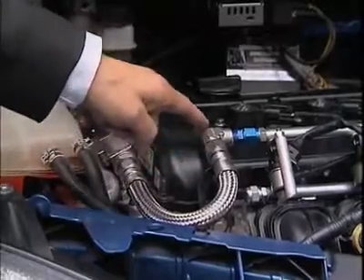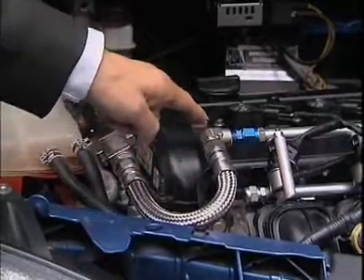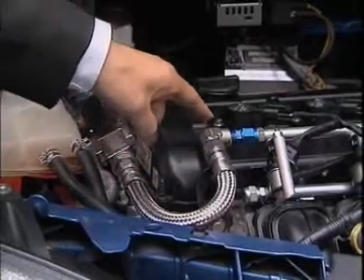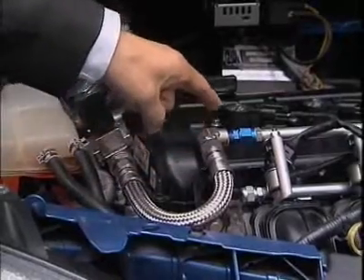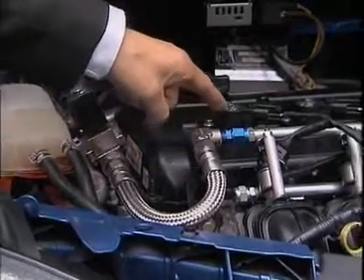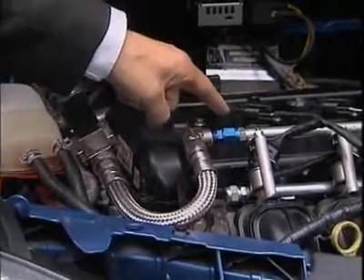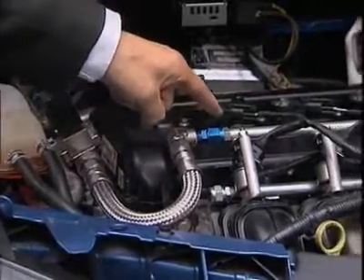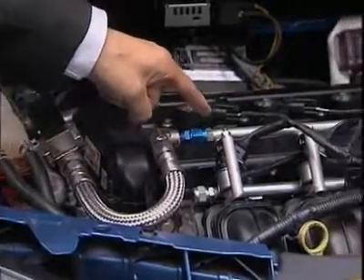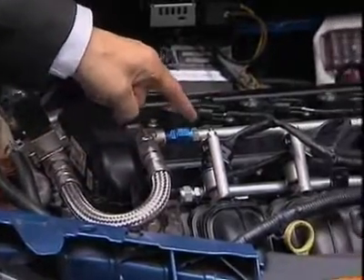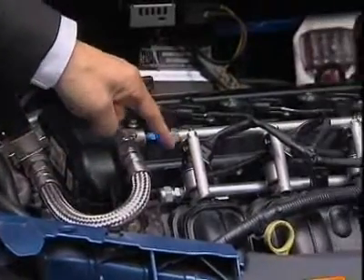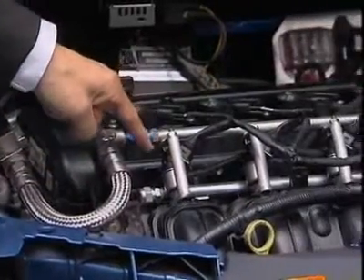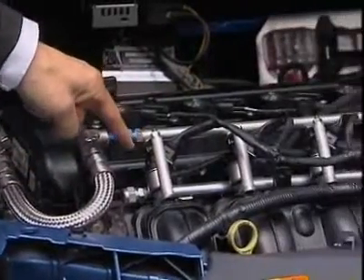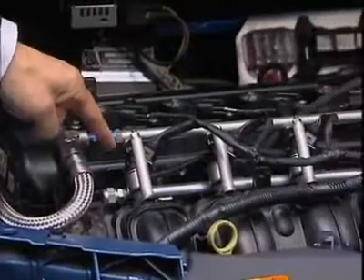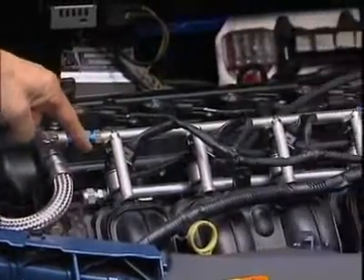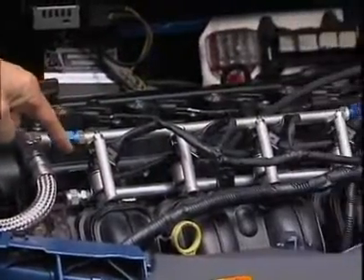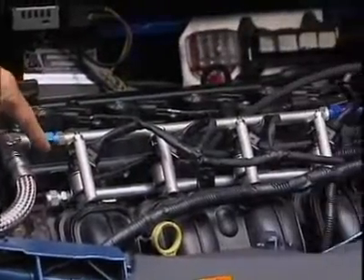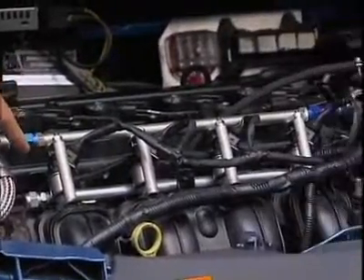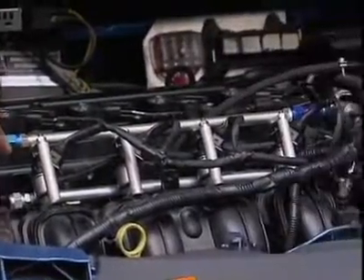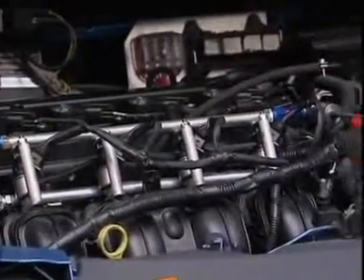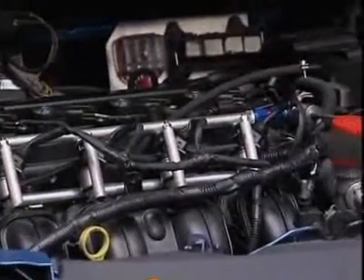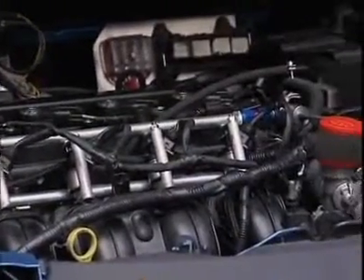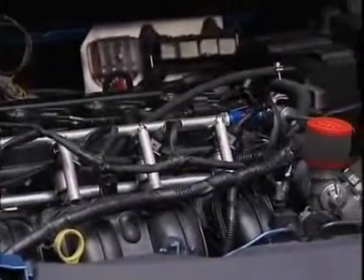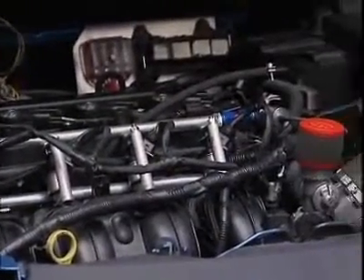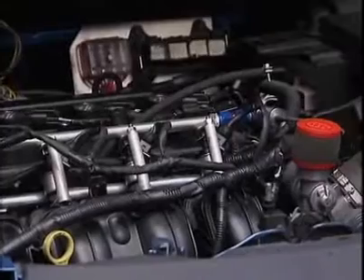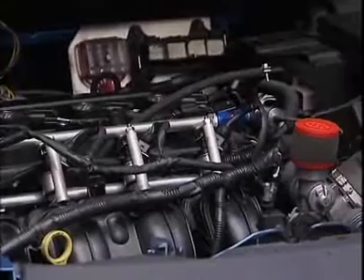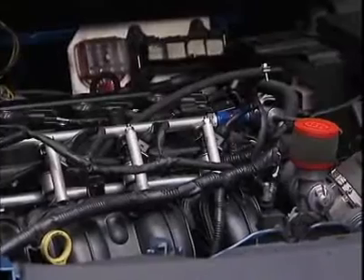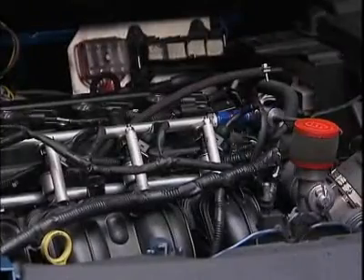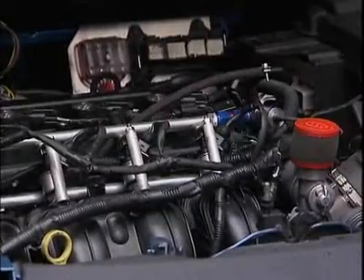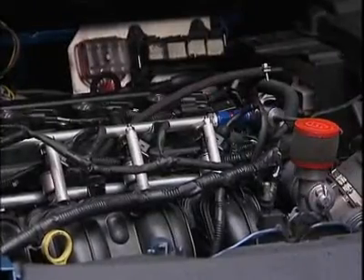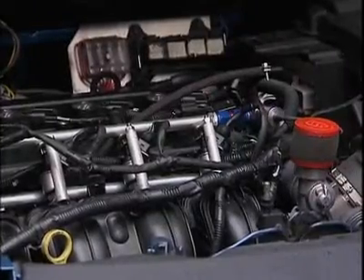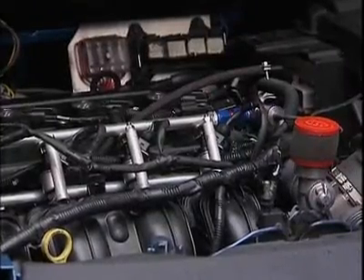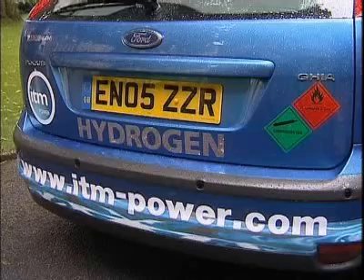ITM Power has taken 15 years to develop the revolutionary fueling system, which could make hydrogen cars a reality.